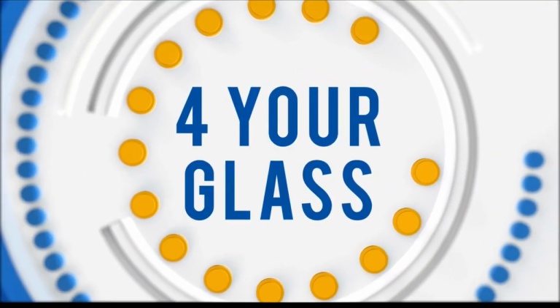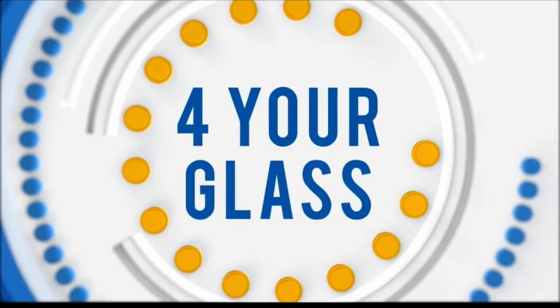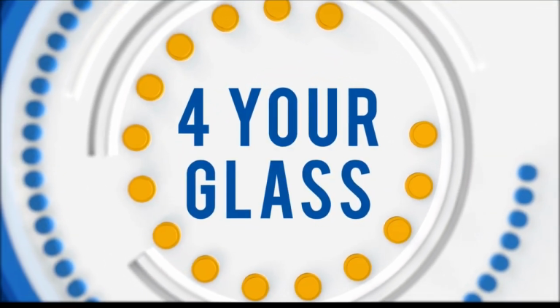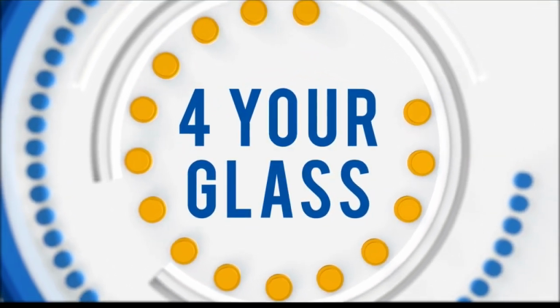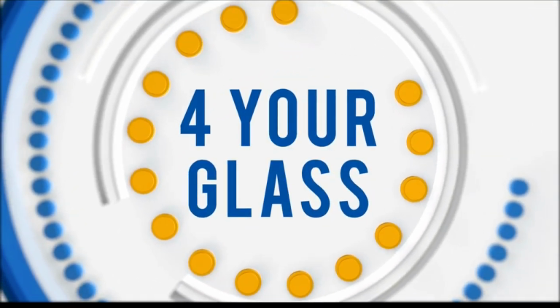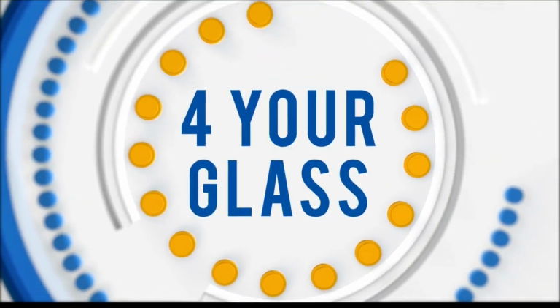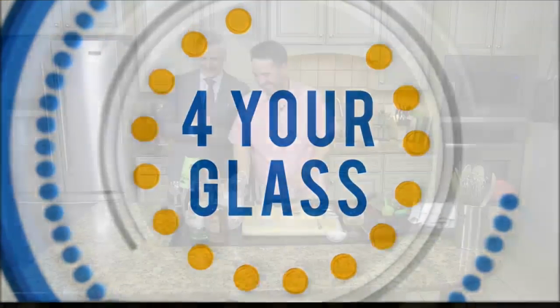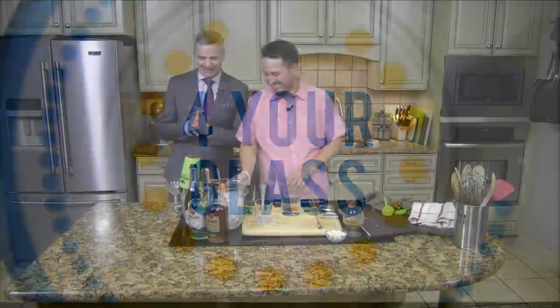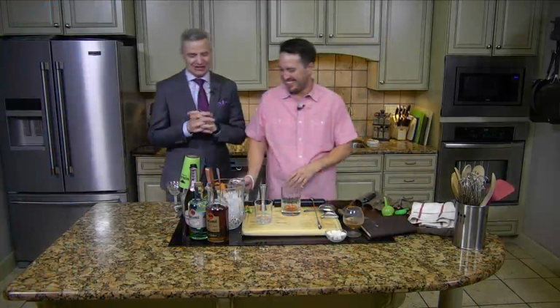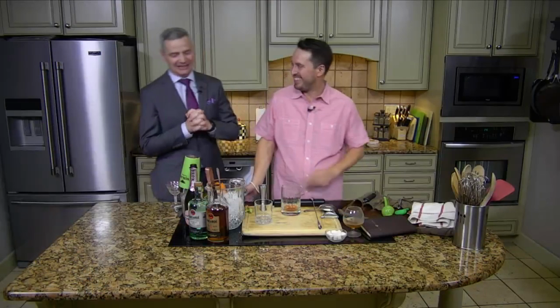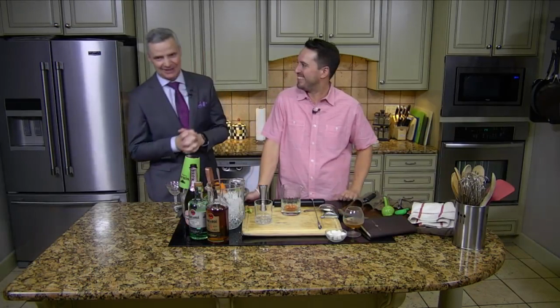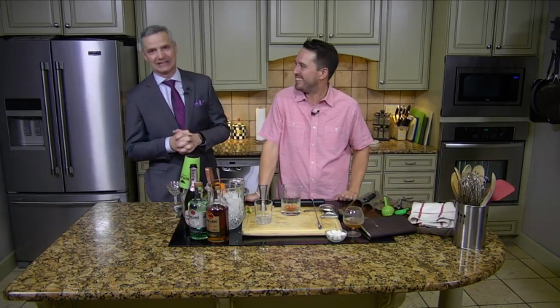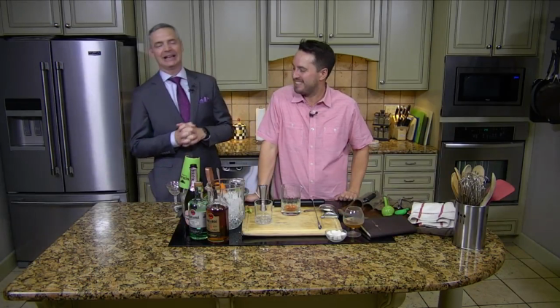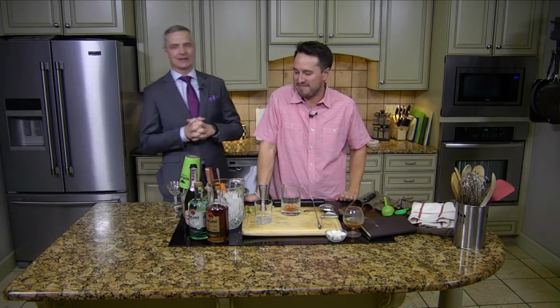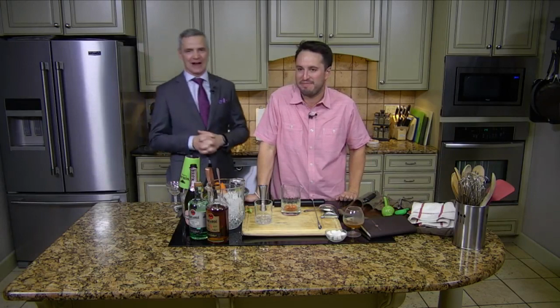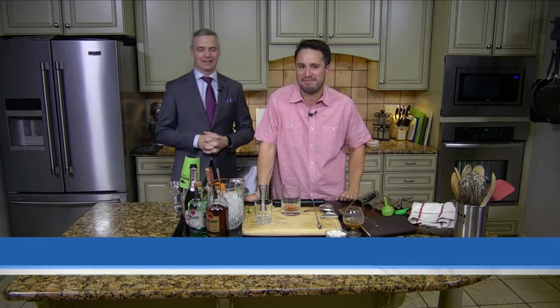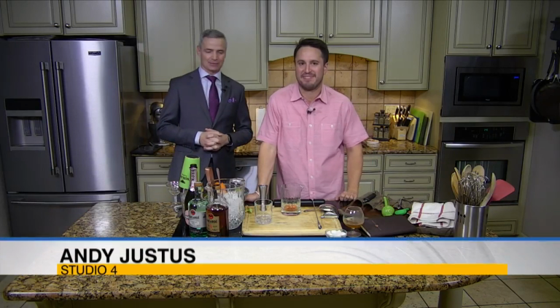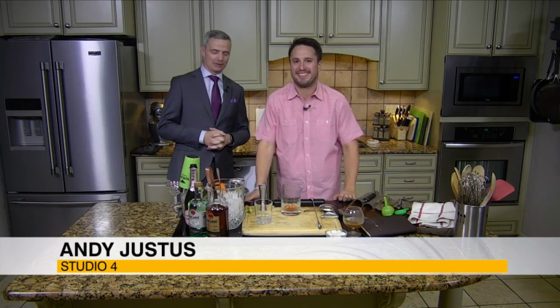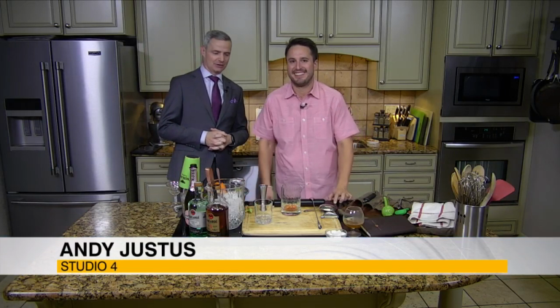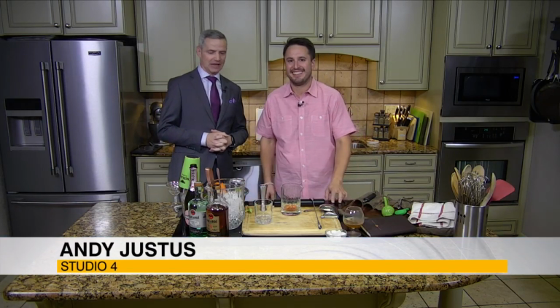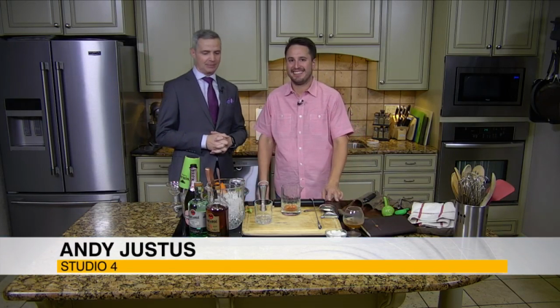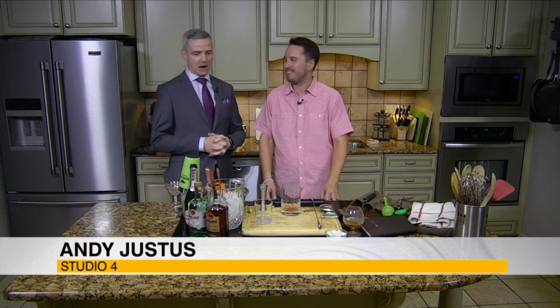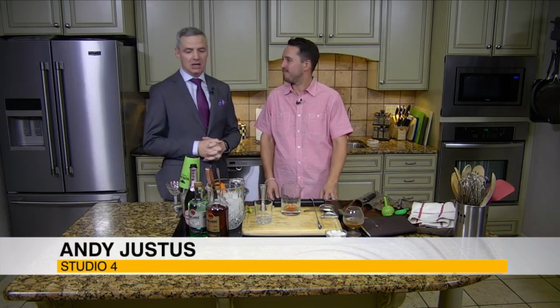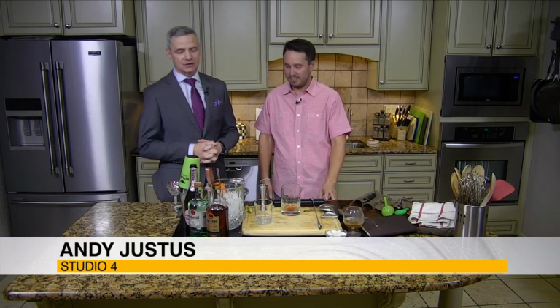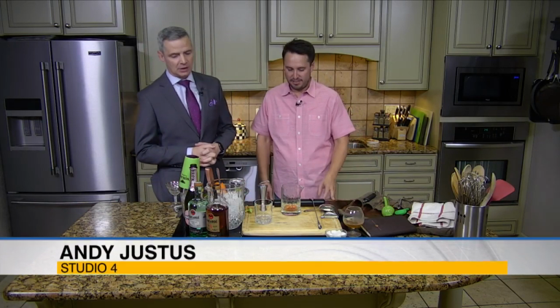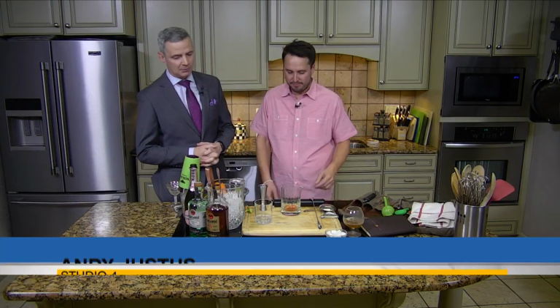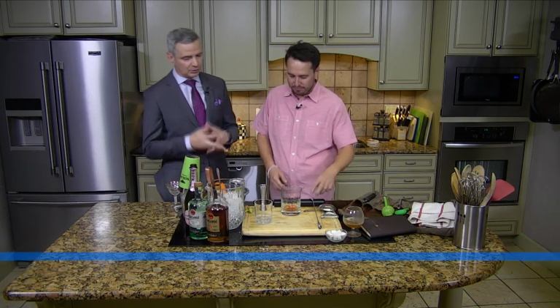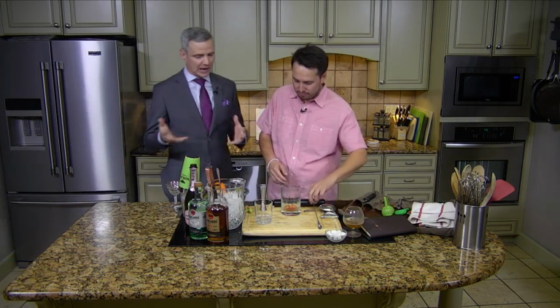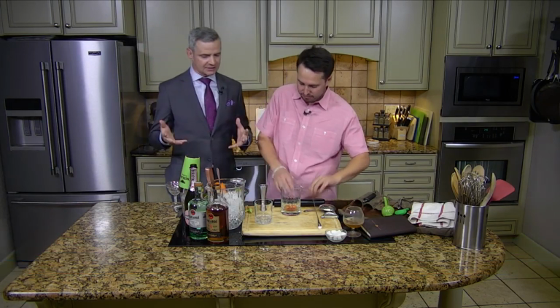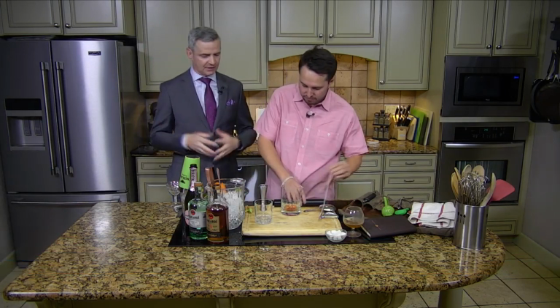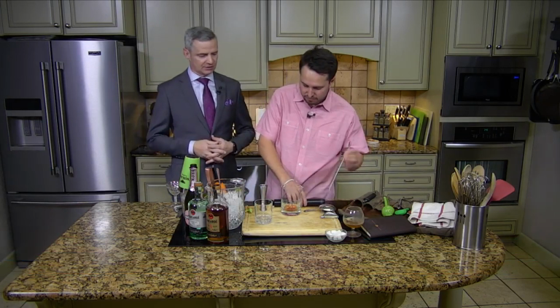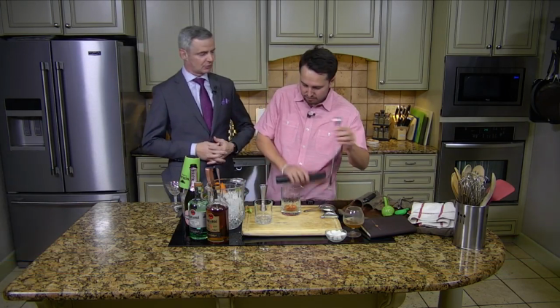Hey everybody, here's Fleetwood in the kitchen. It is a lovely day — it is a Friday and that's why we're doing a little happy hour. So we're having some fun with some rum.